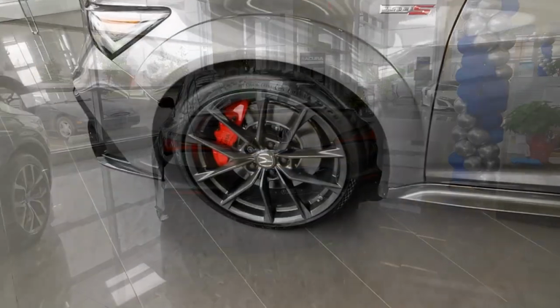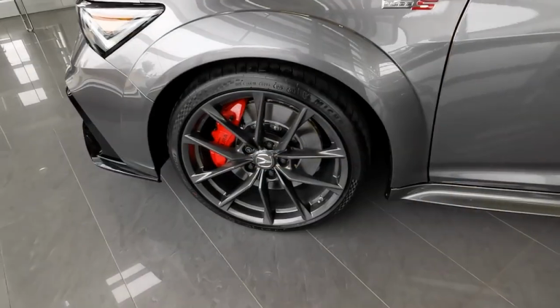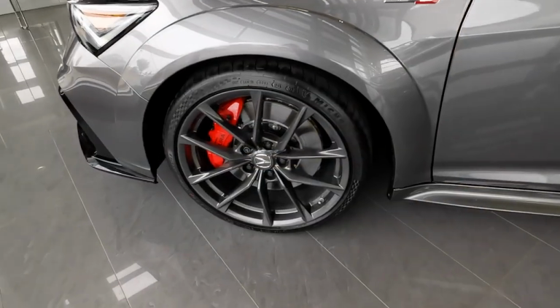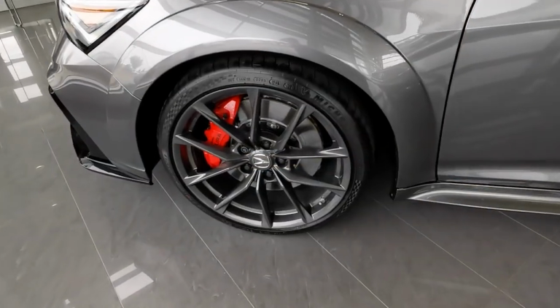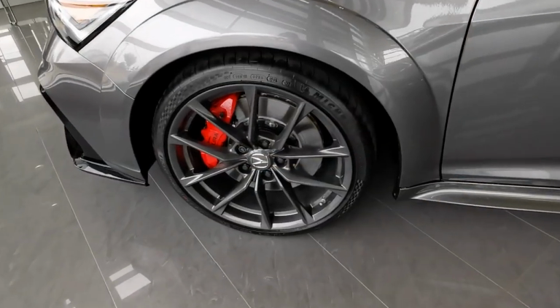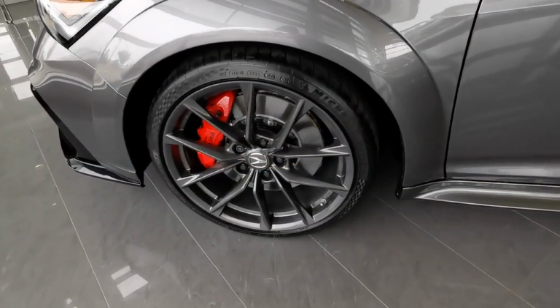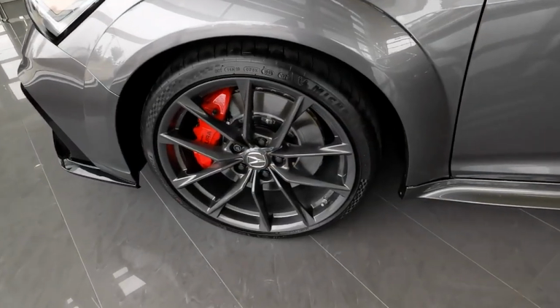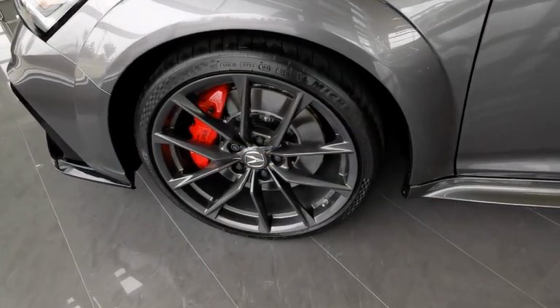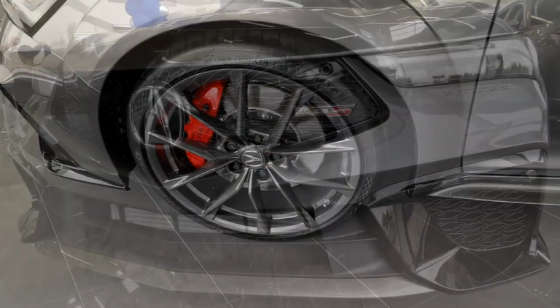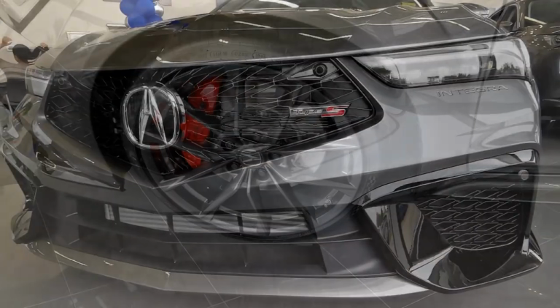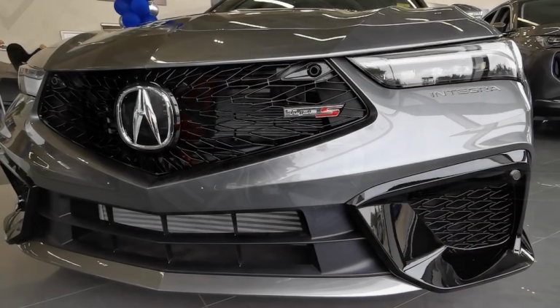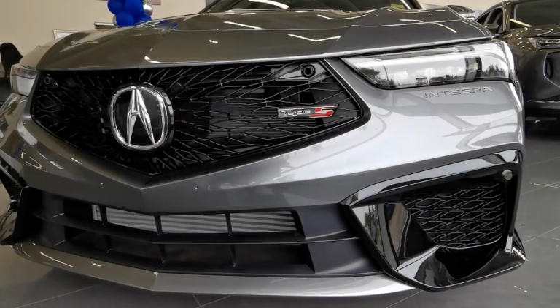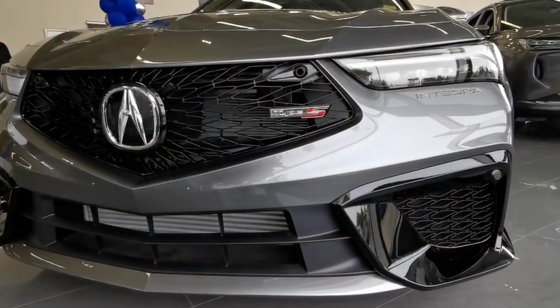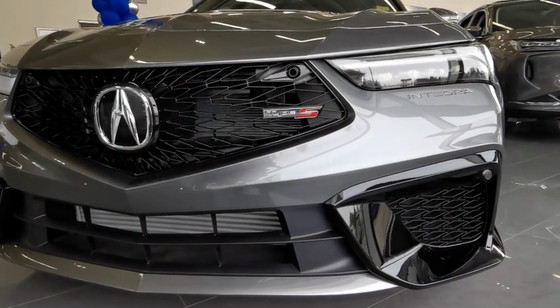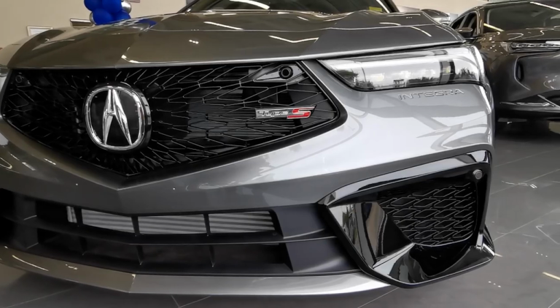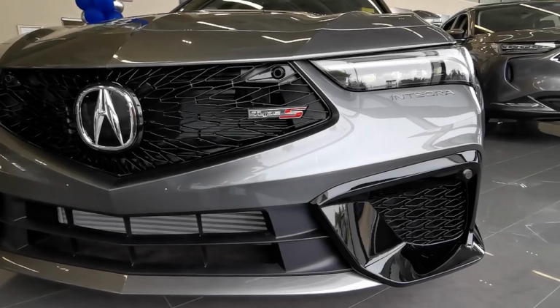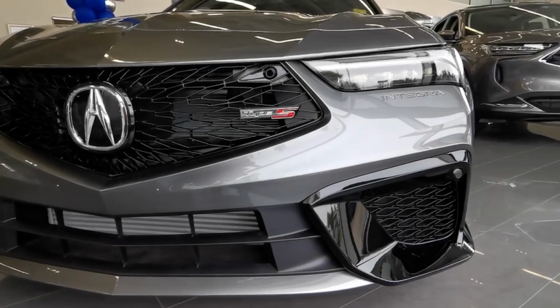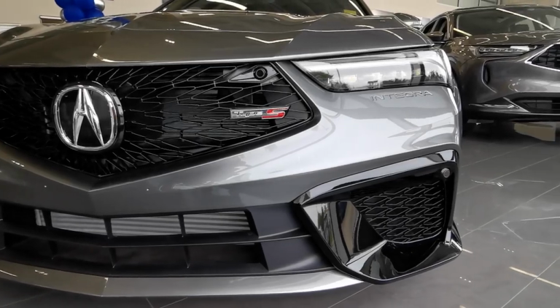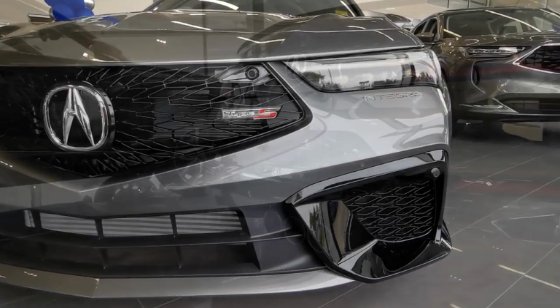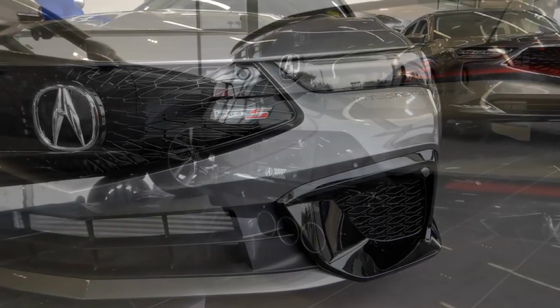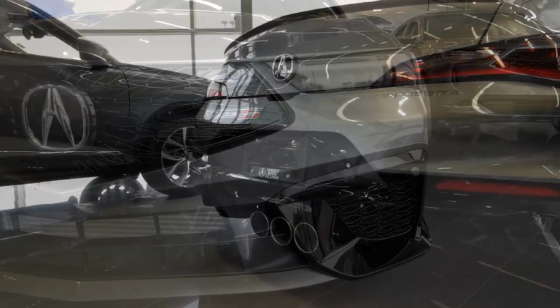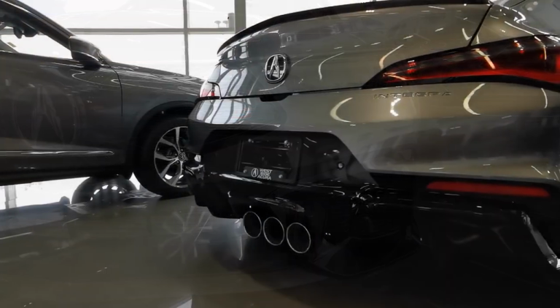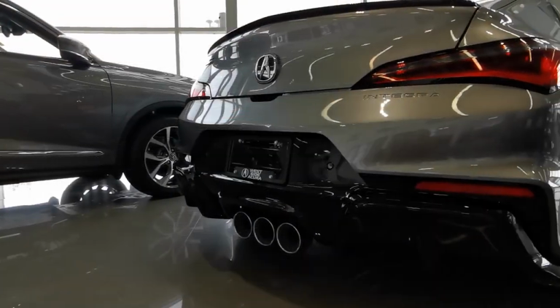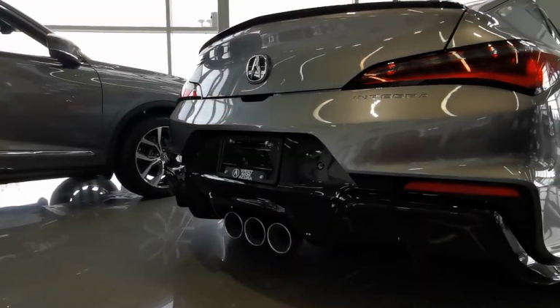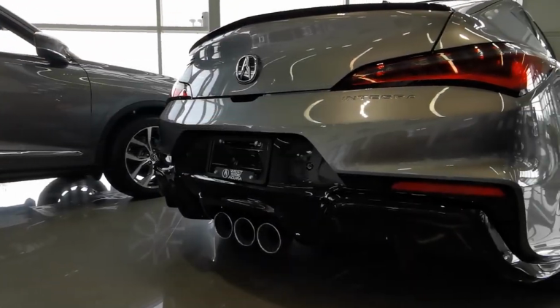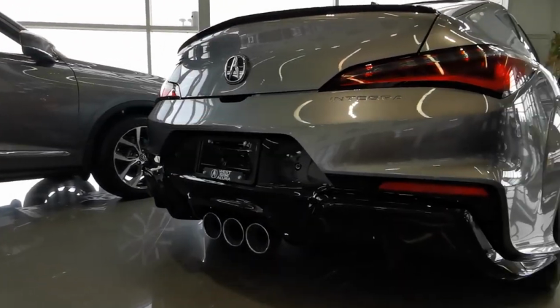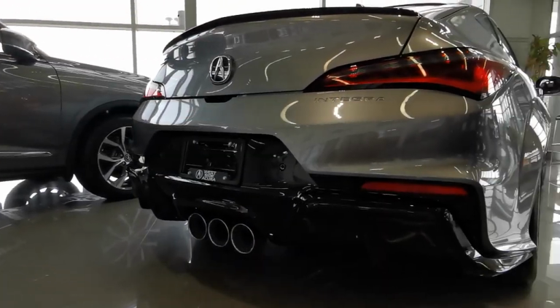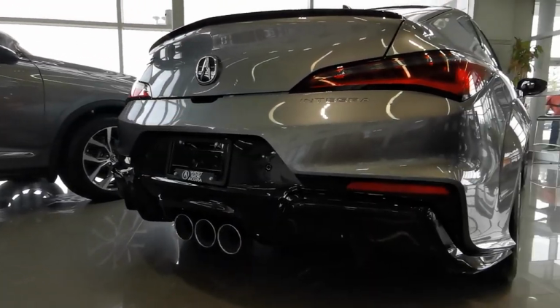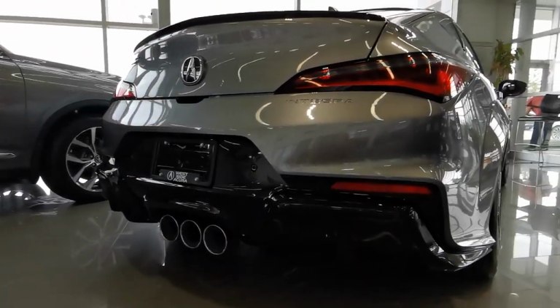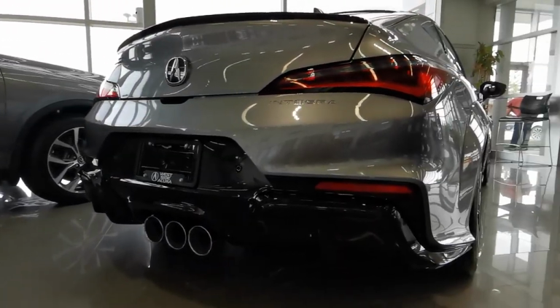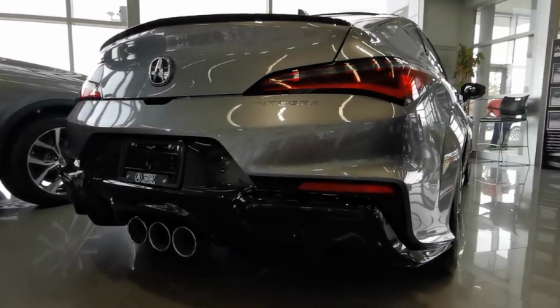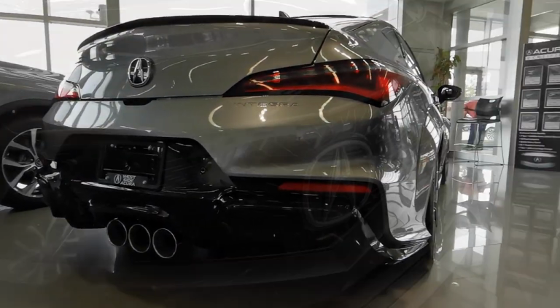Plus, it sports unique Type S wheels, an aggressive front fascia with vented hood, triple exhaust tips, and iconic Type S badging.